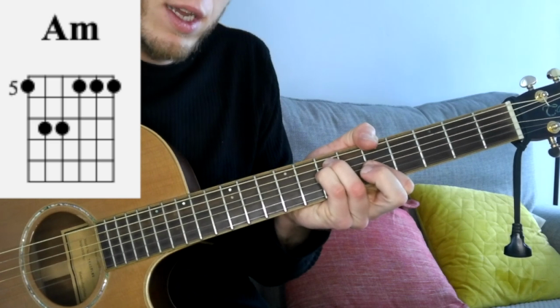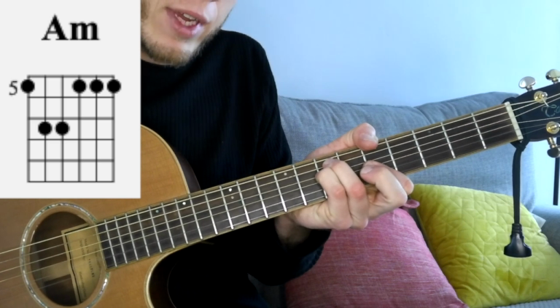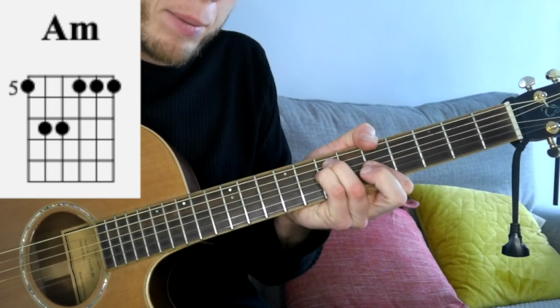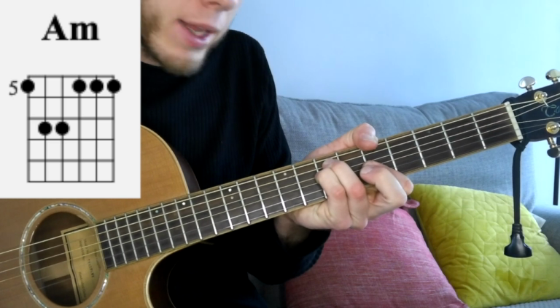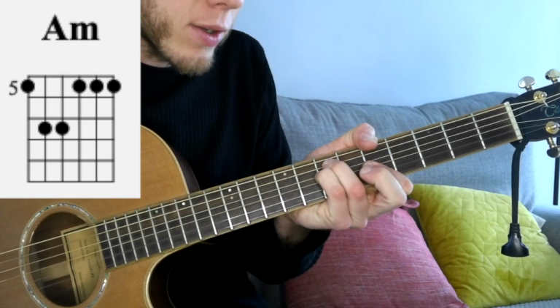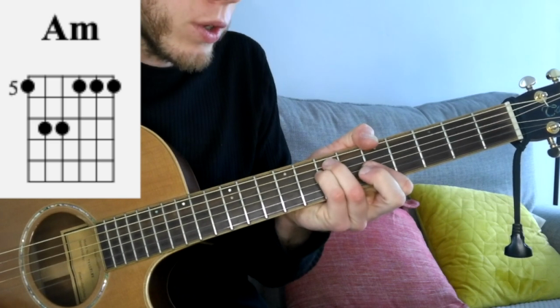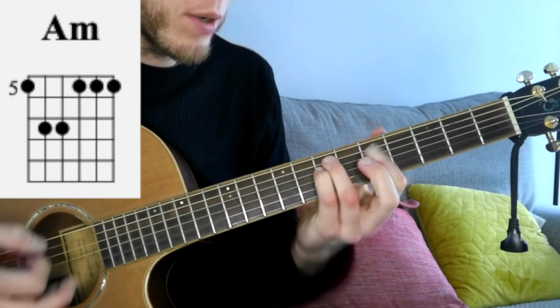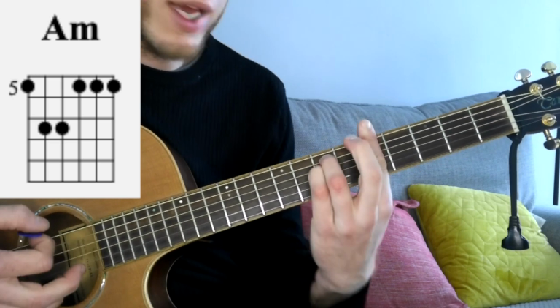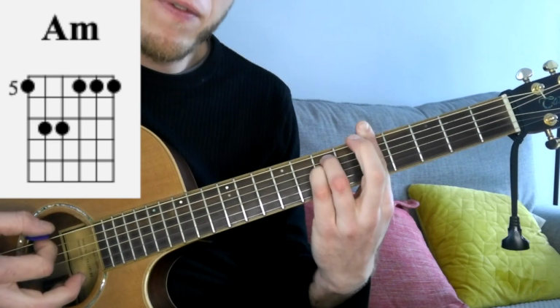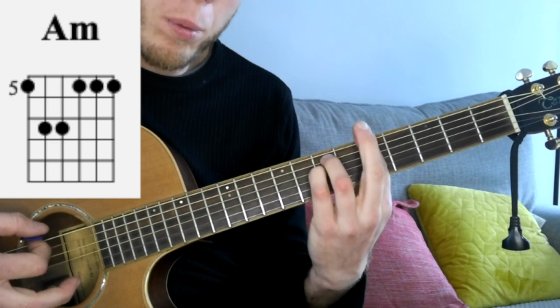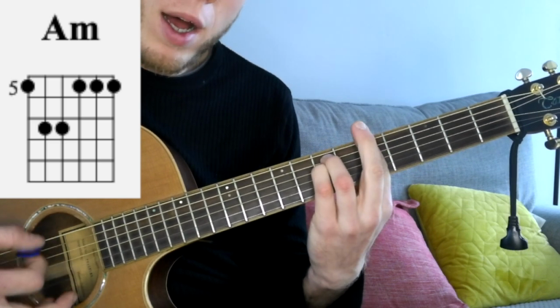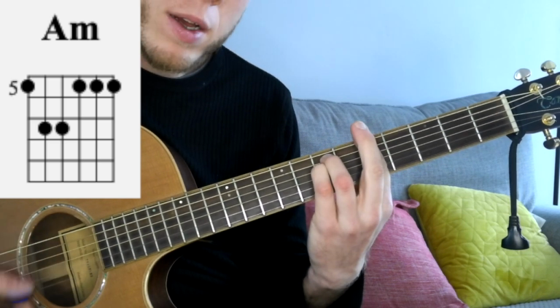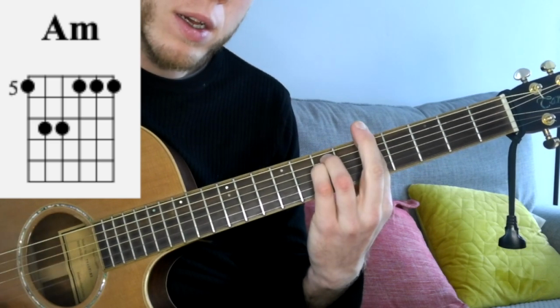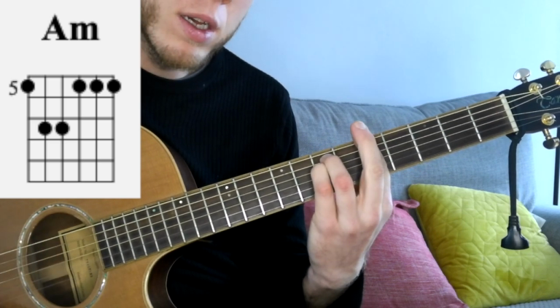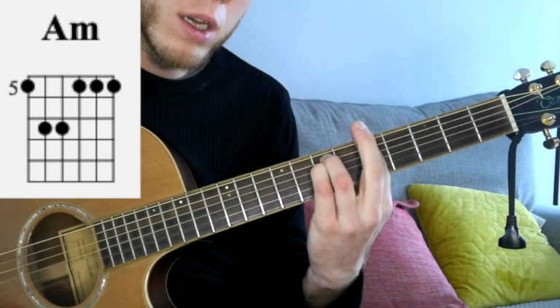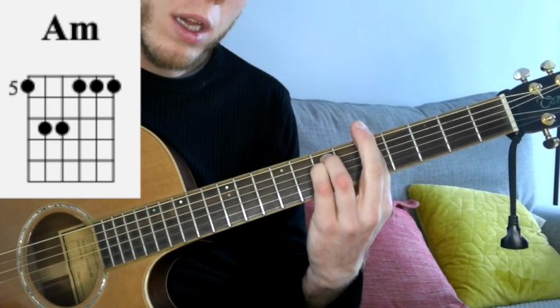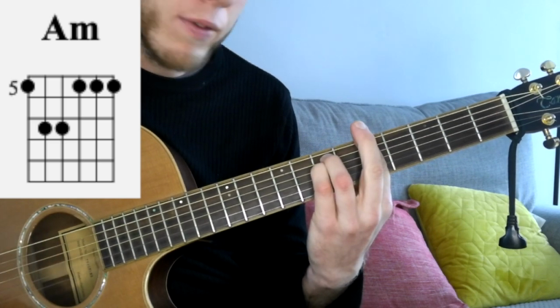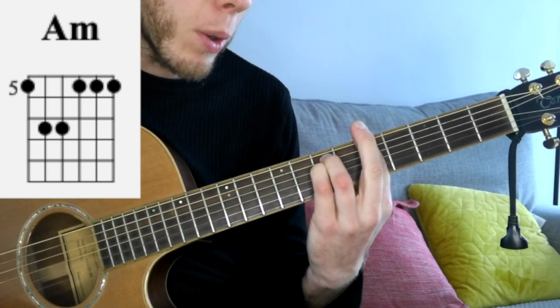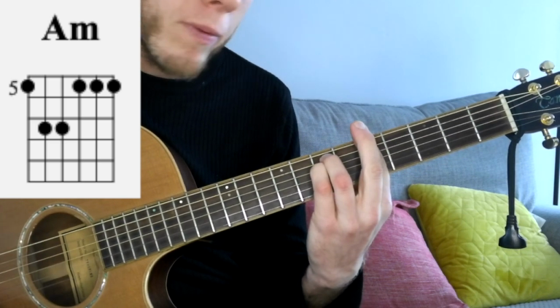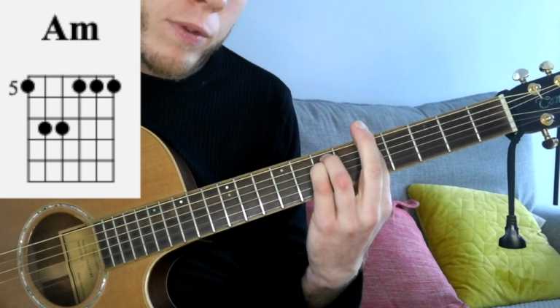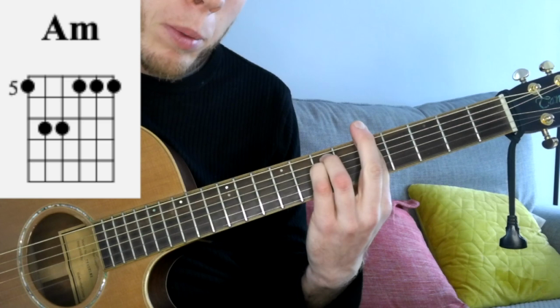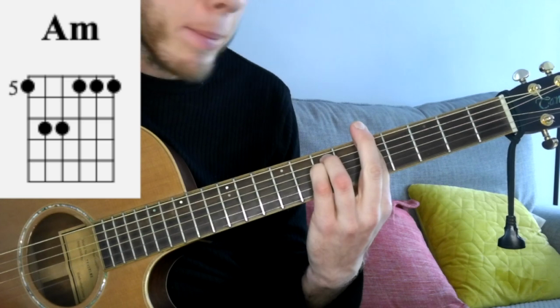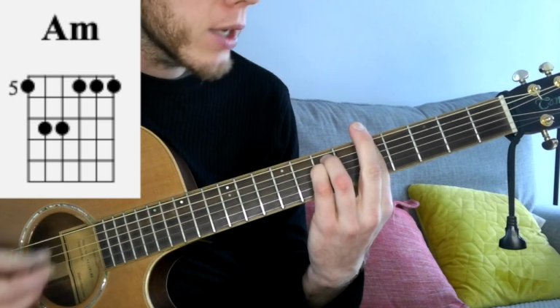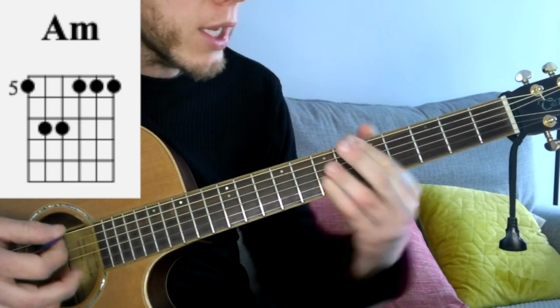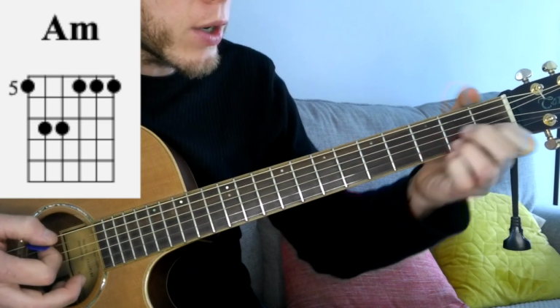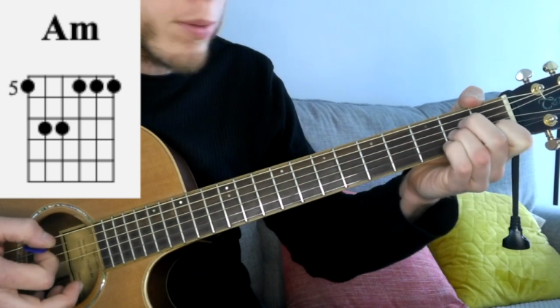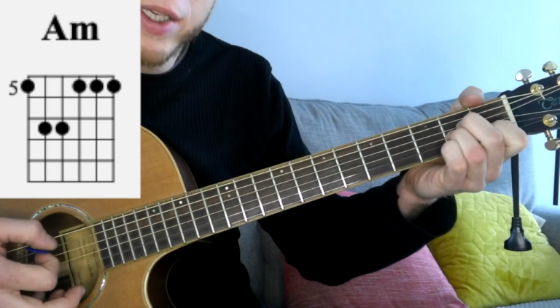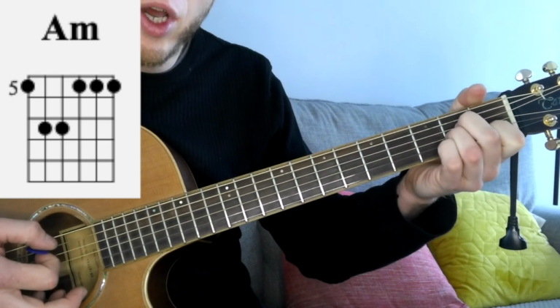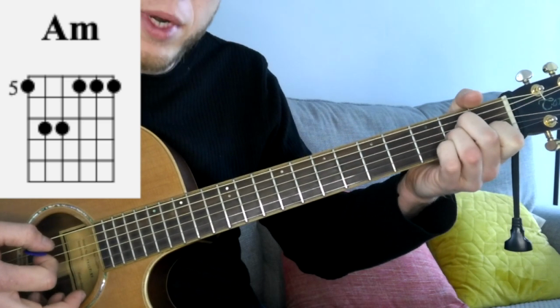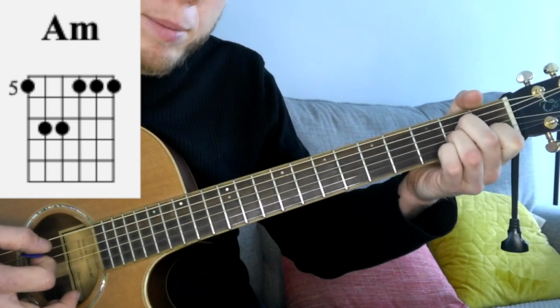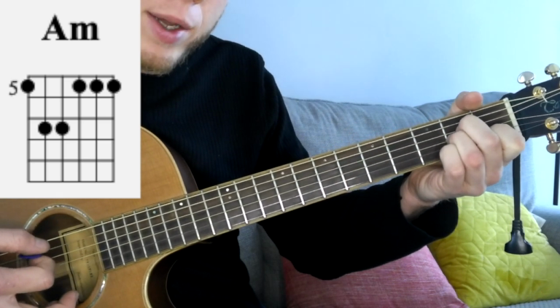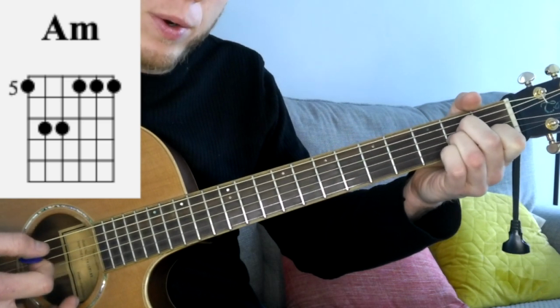If you can't play this chord, you can play it as a full bar. If you're not comfortable playing bars yet, you can also play it as an open A minor chord.